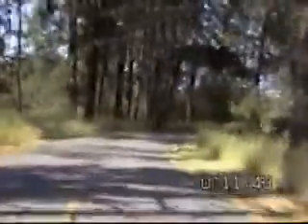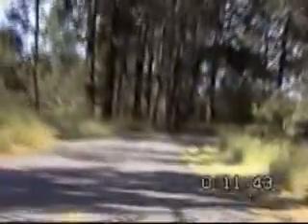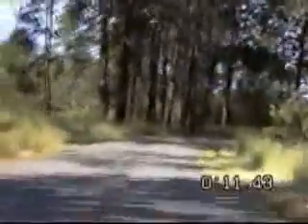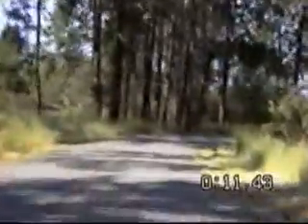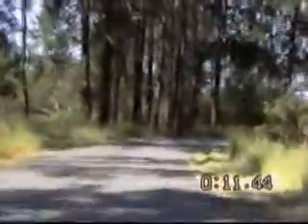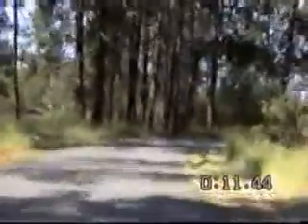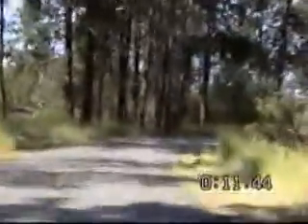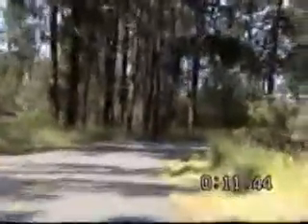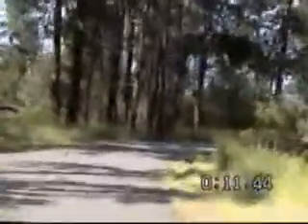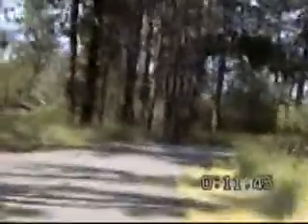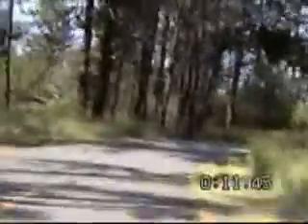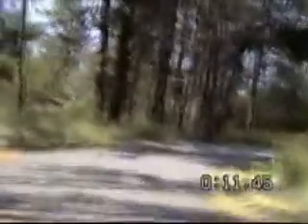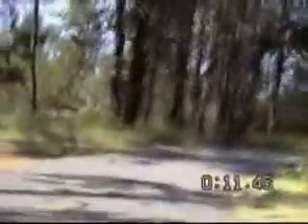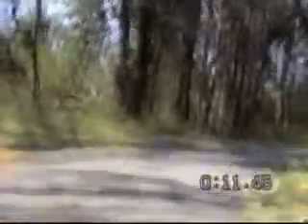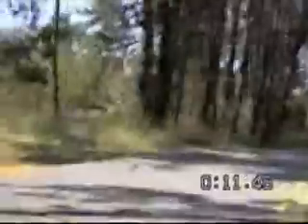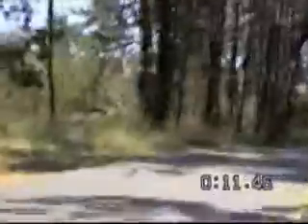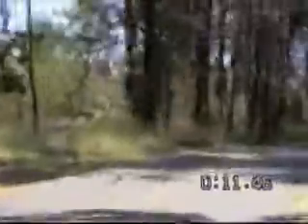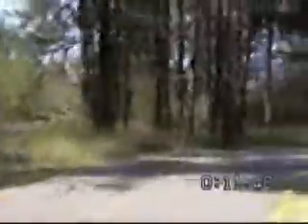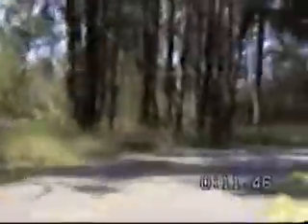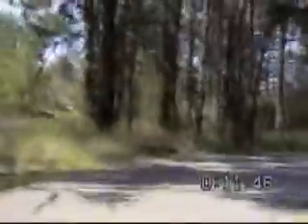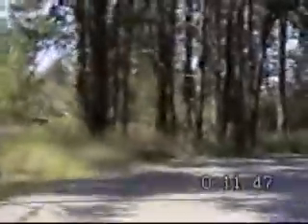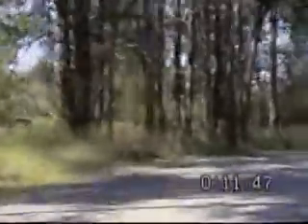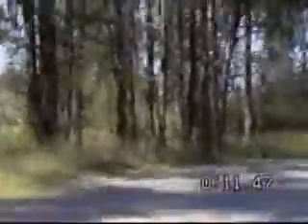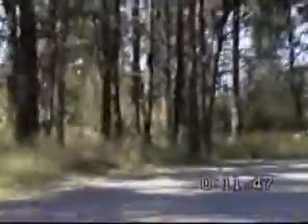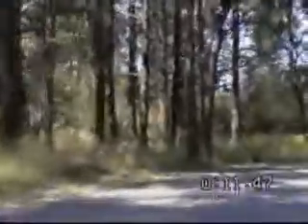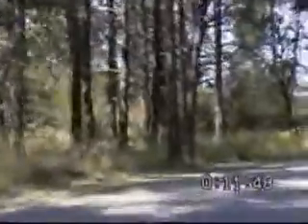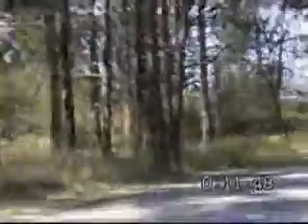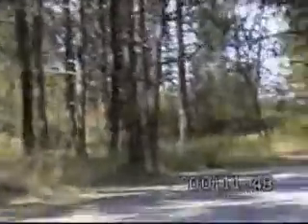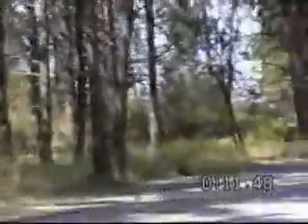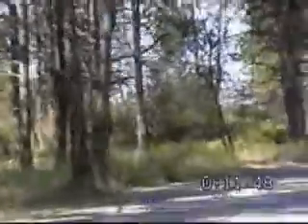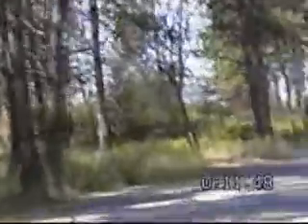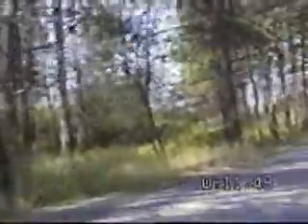You'll notice there's quite a bit of shade along this section of the trail, which is nice on a hot day.